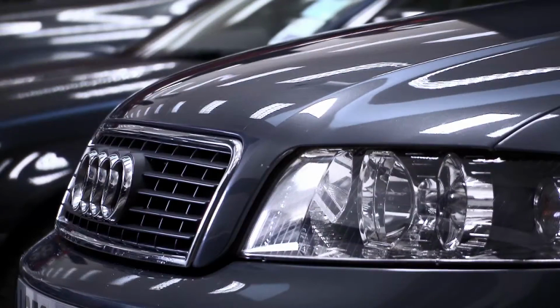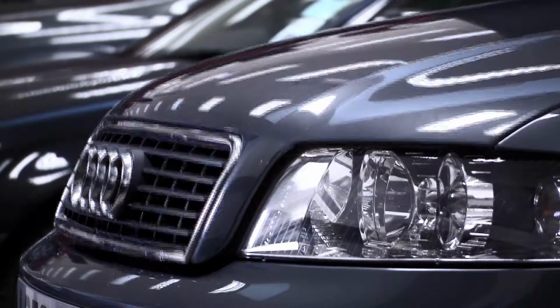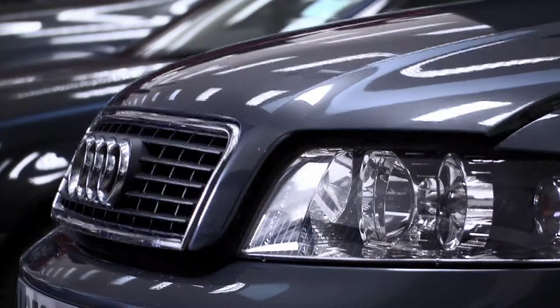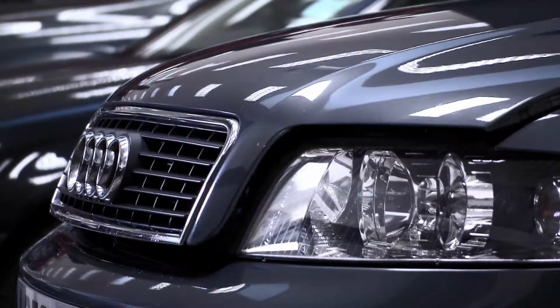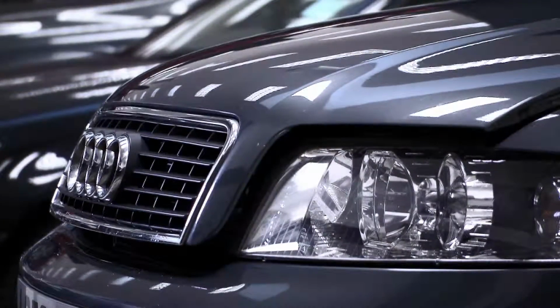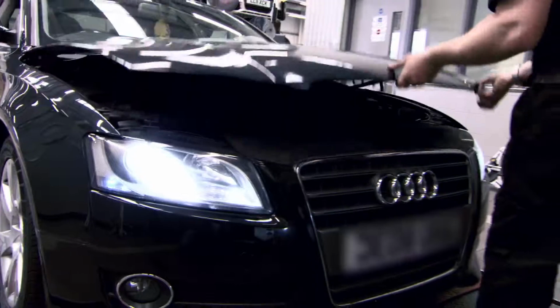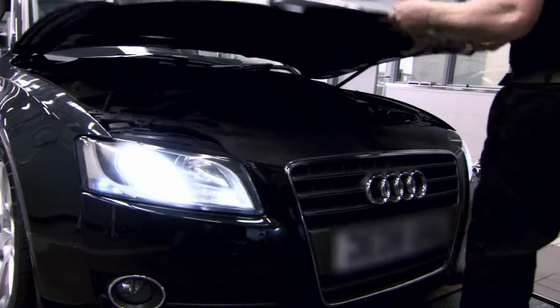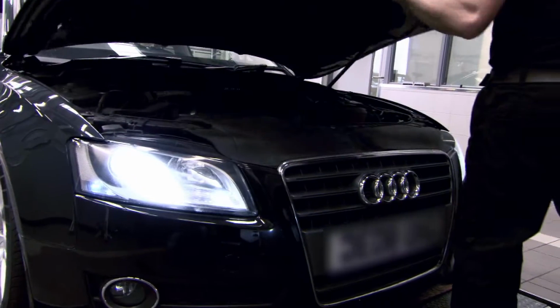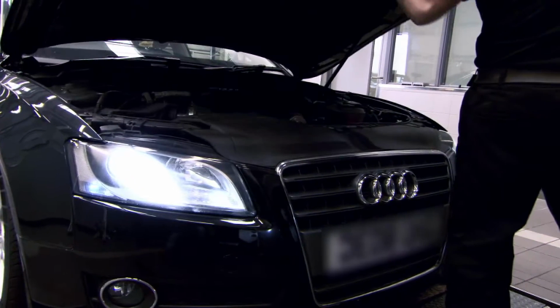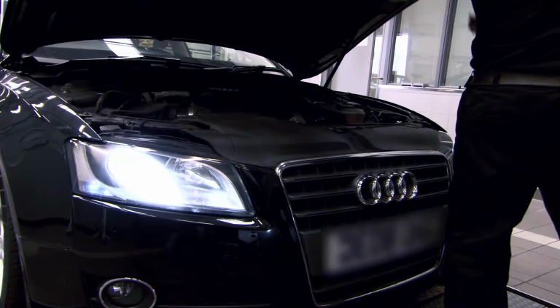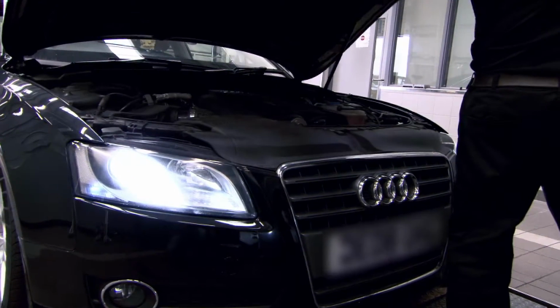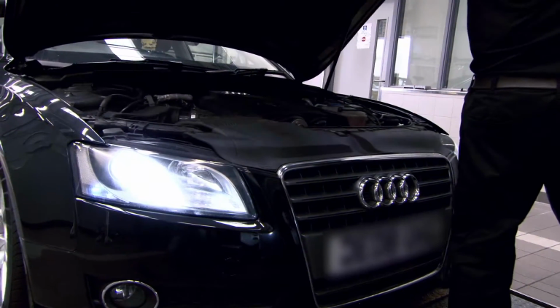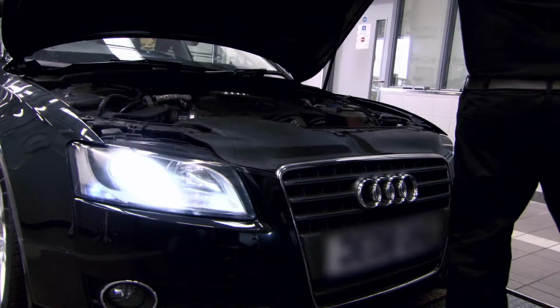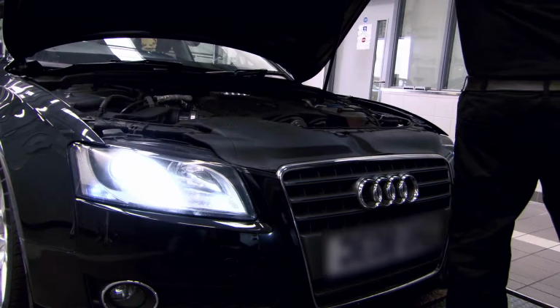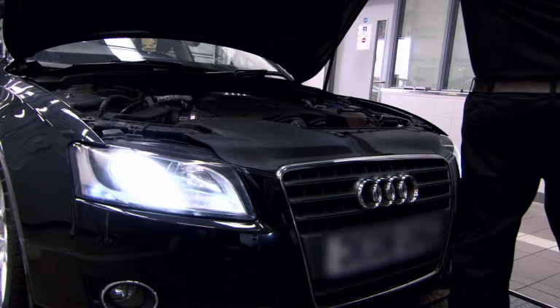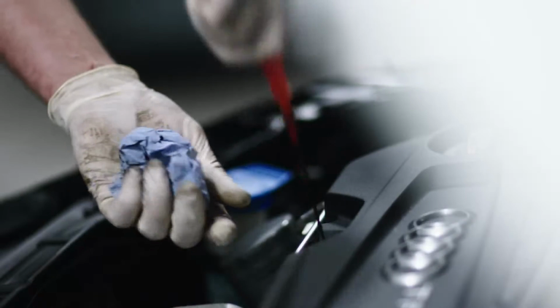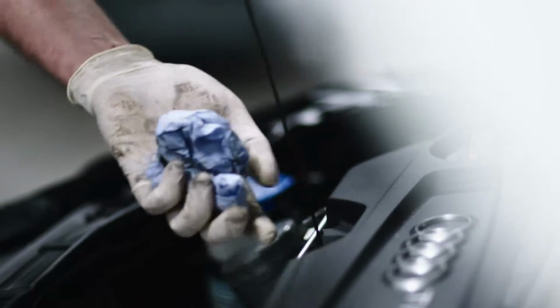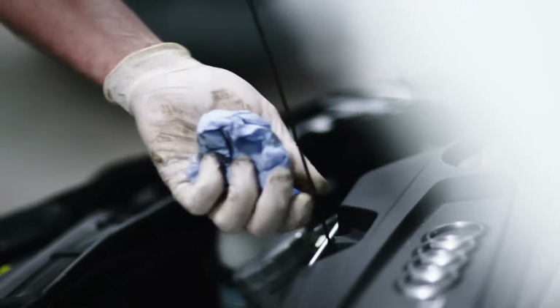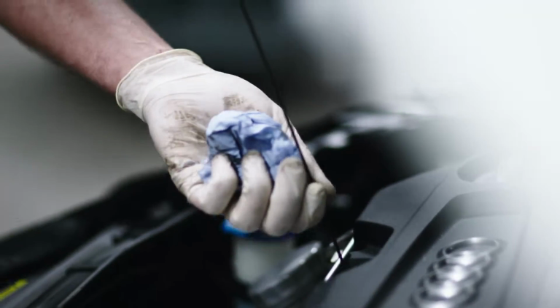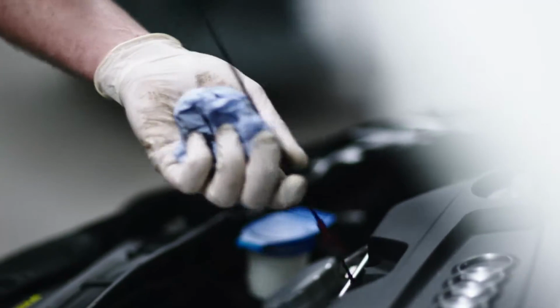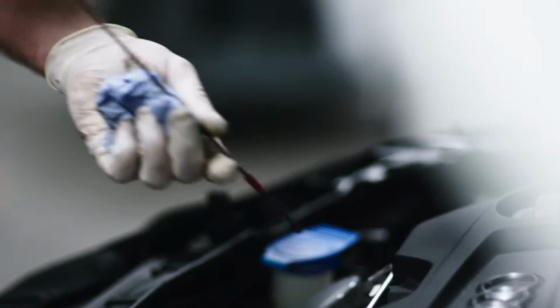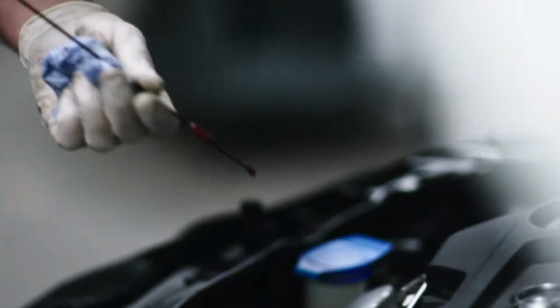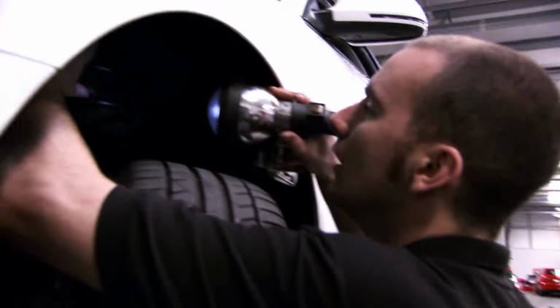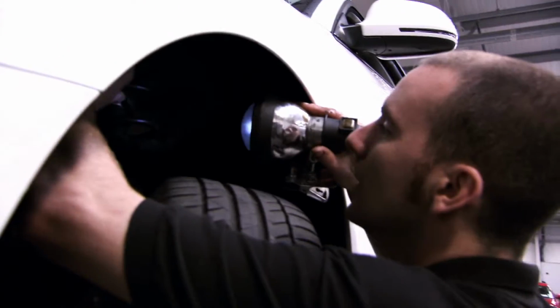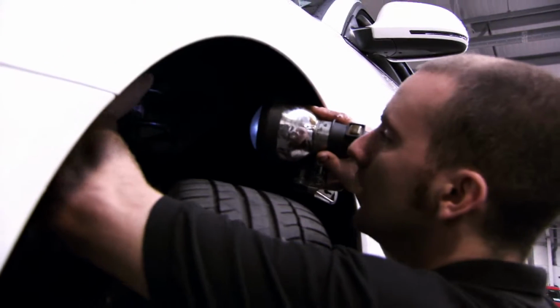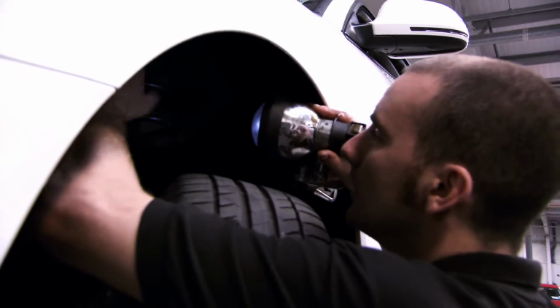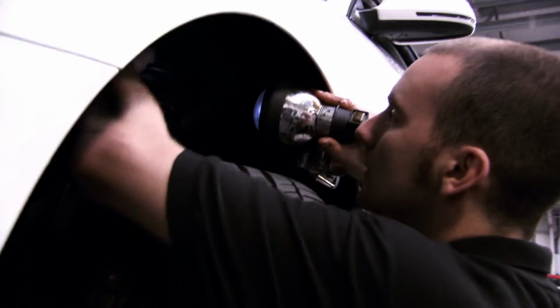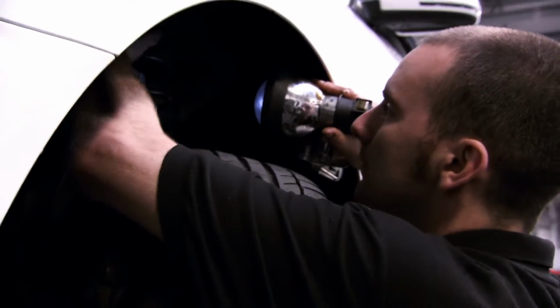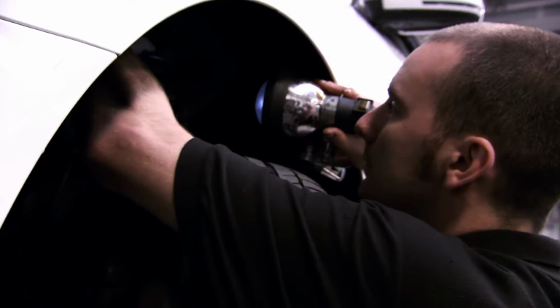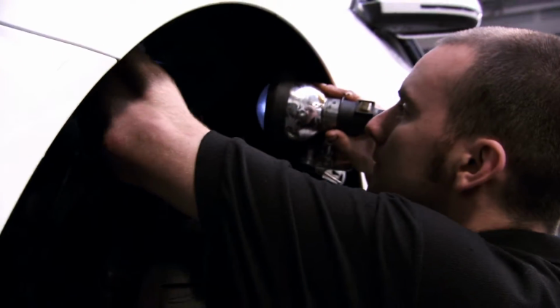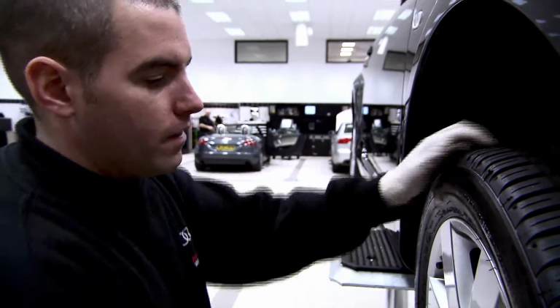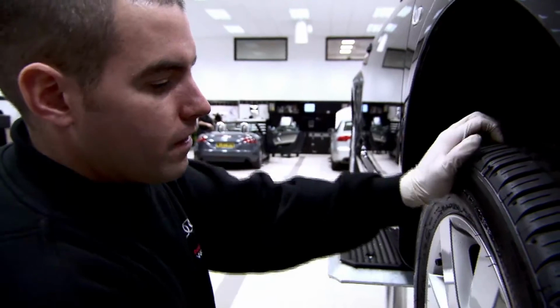We check the engine's general condition and fluid levels, and look at the suspension and steering to see if there's any fatigue or excessive play.